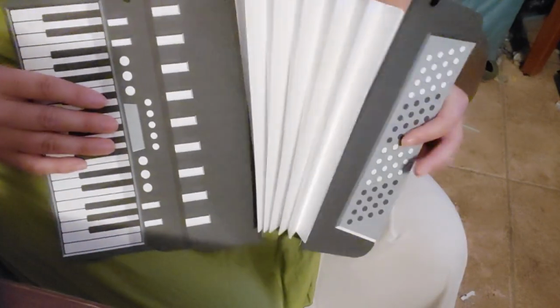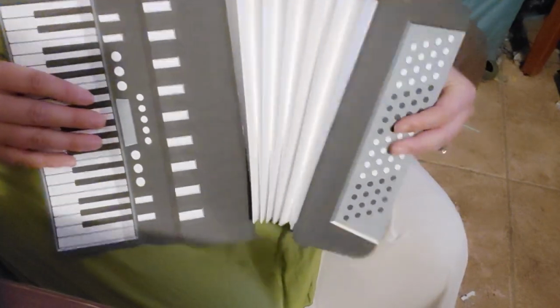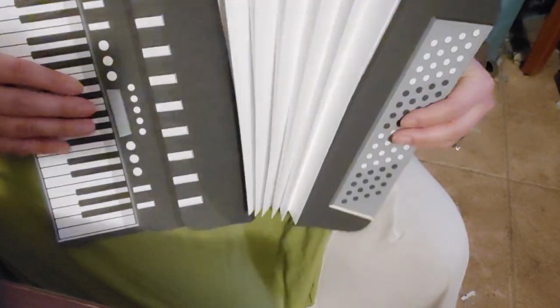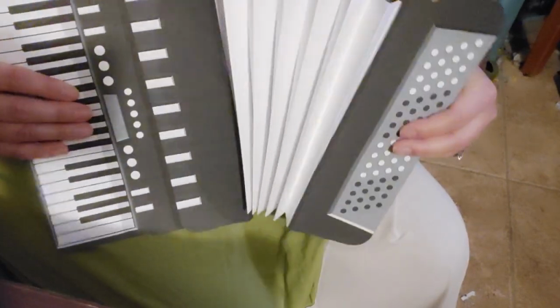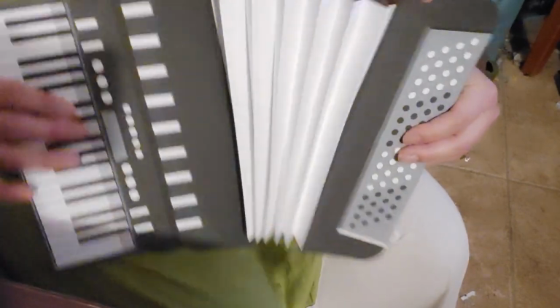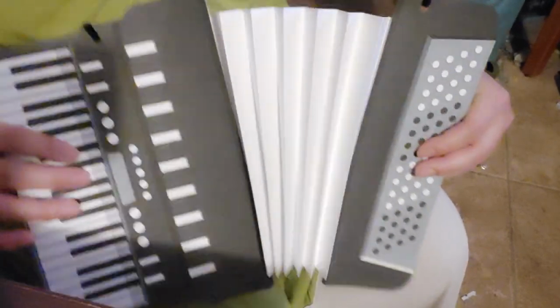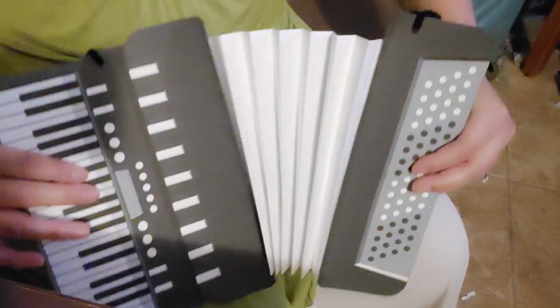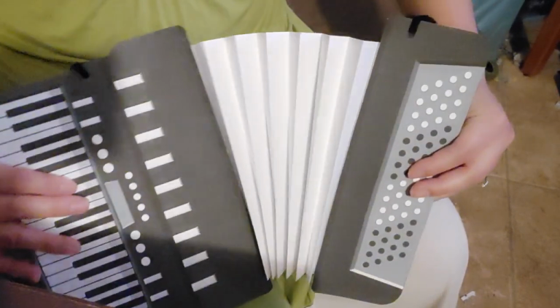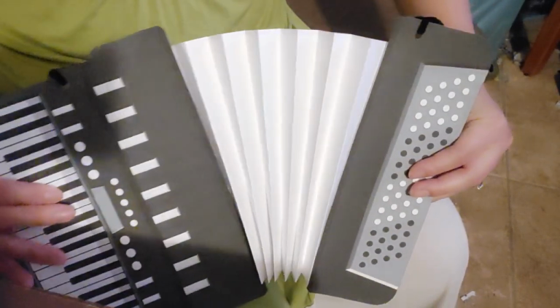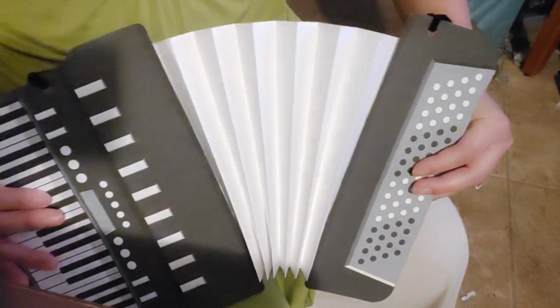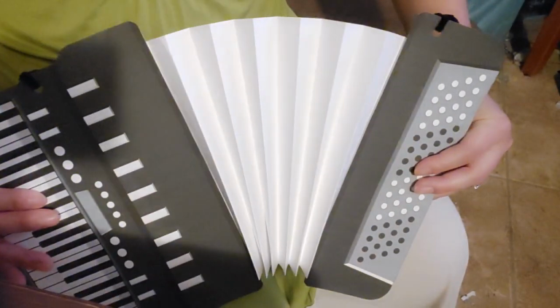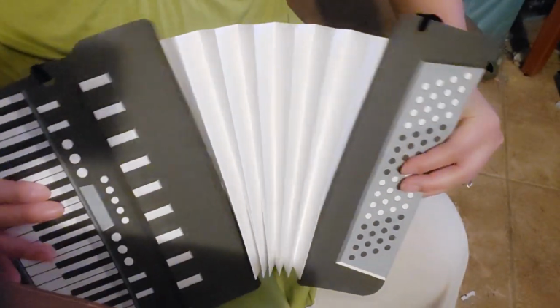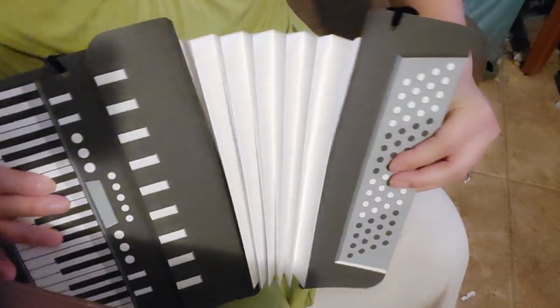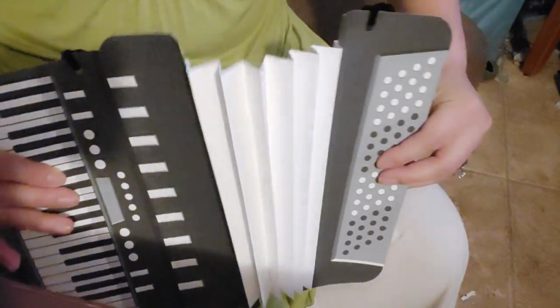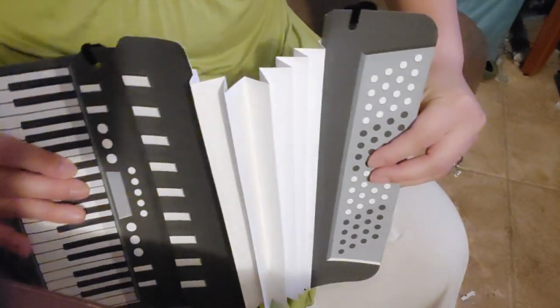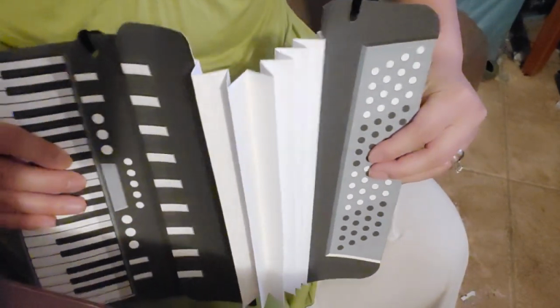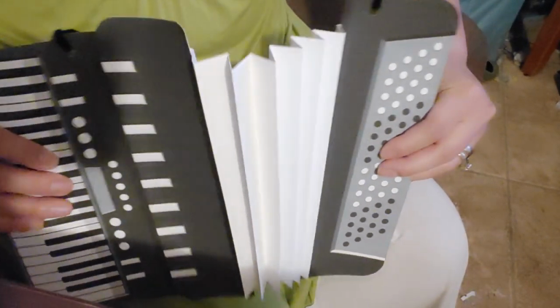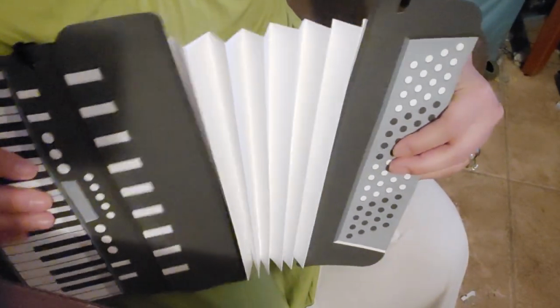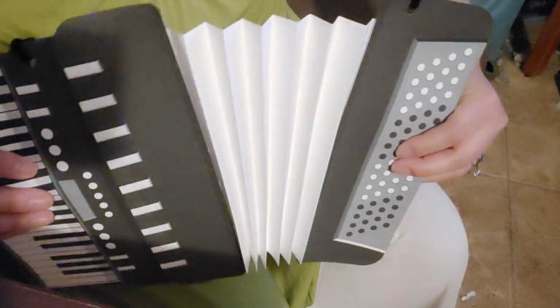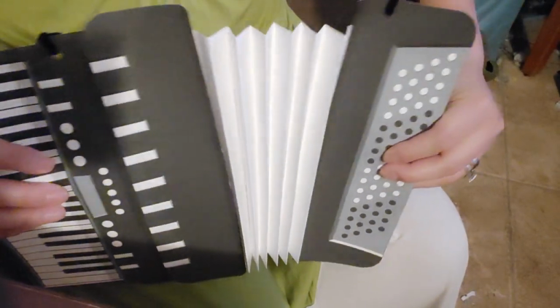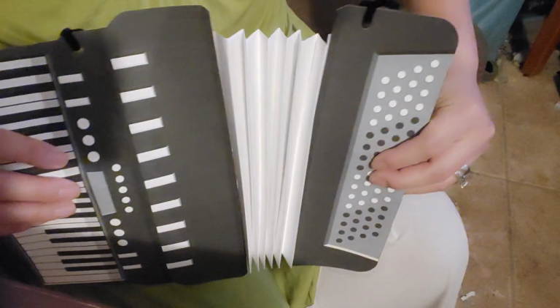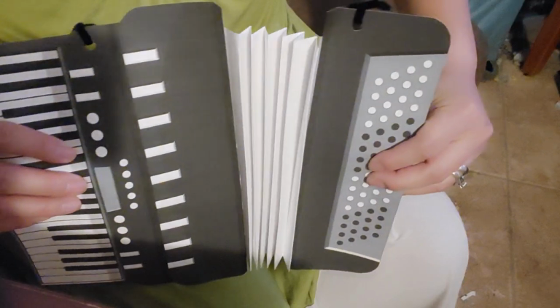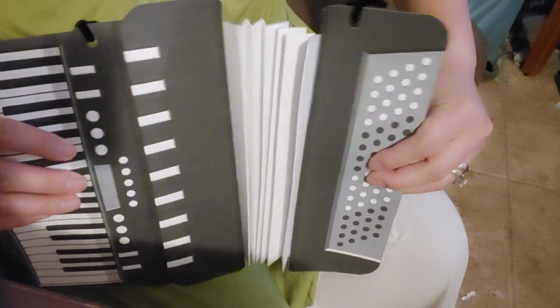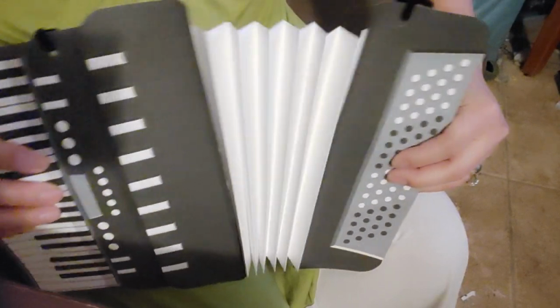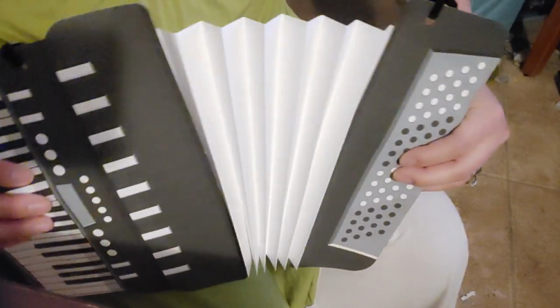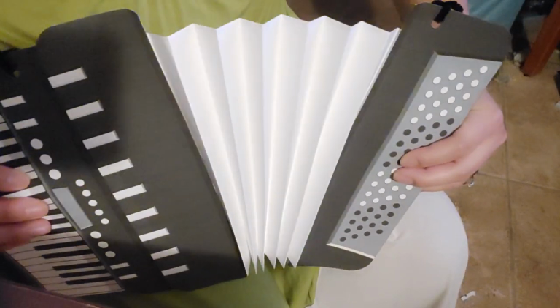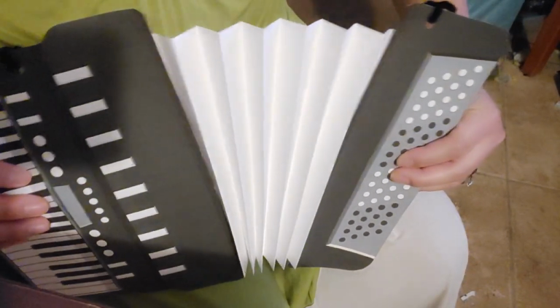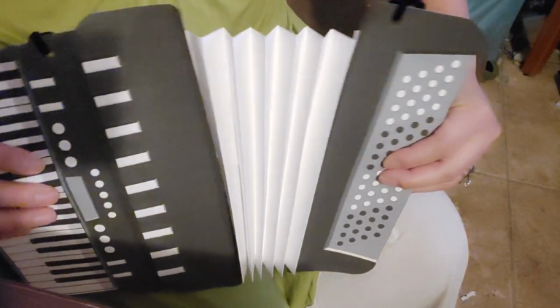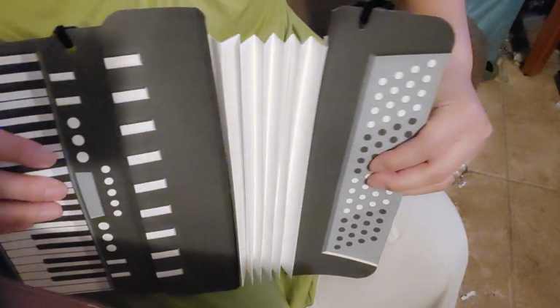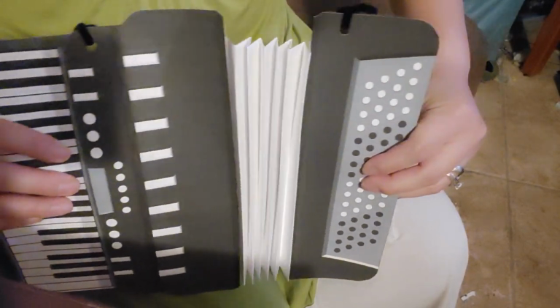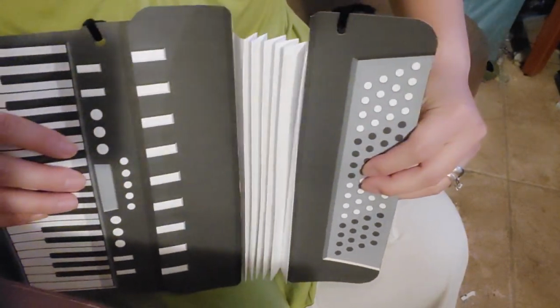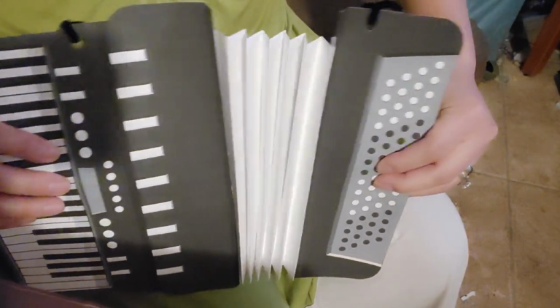And then look at this — it kind of plays a little. It's pretty cool.